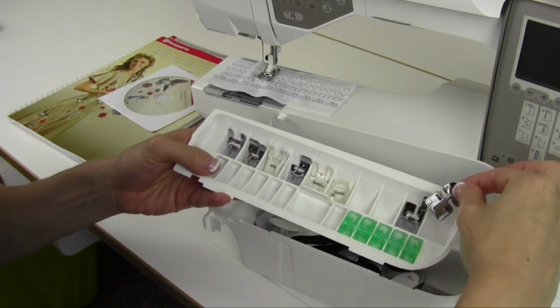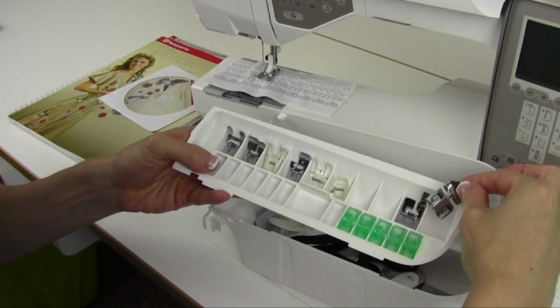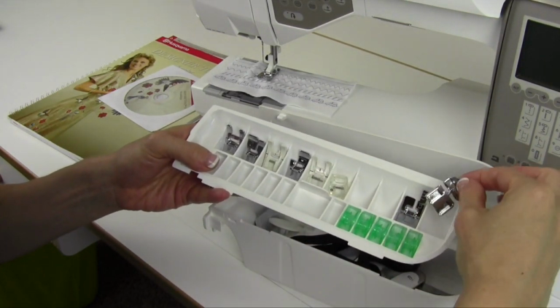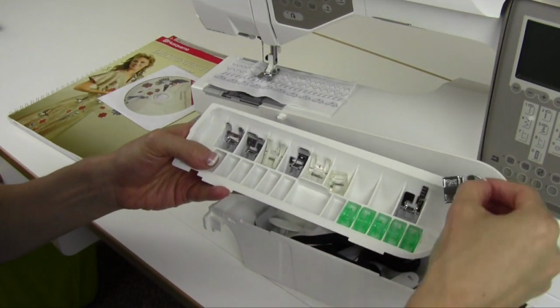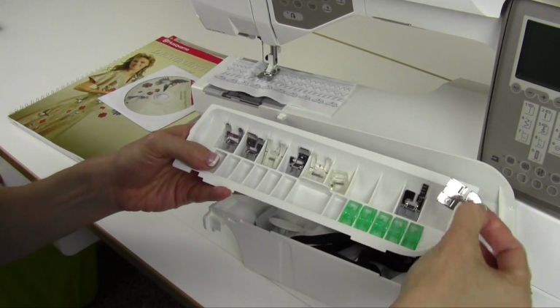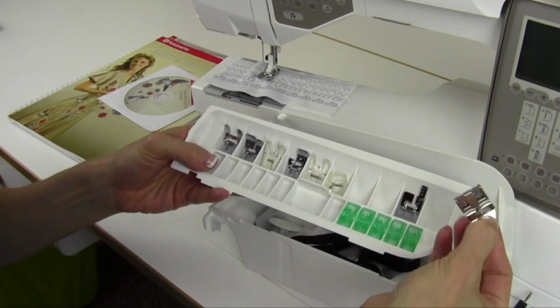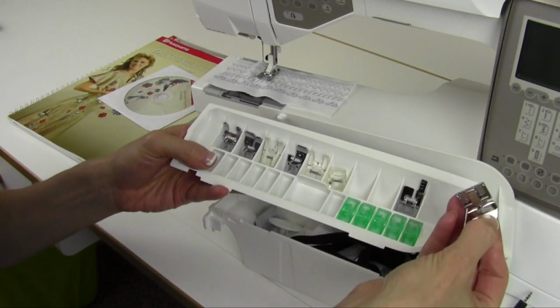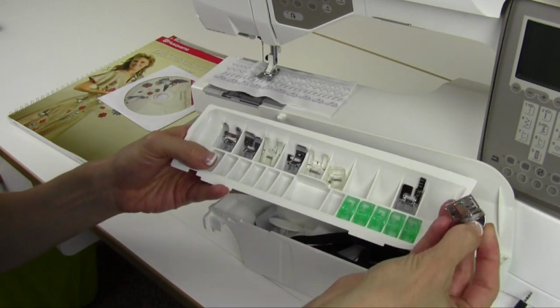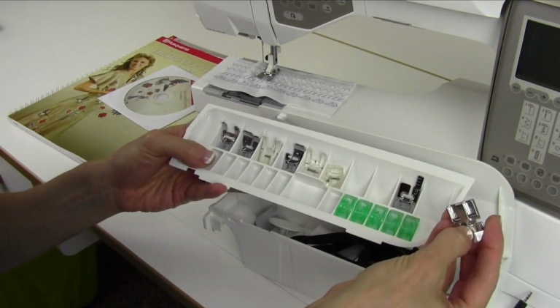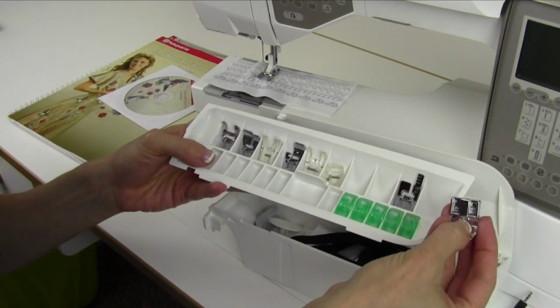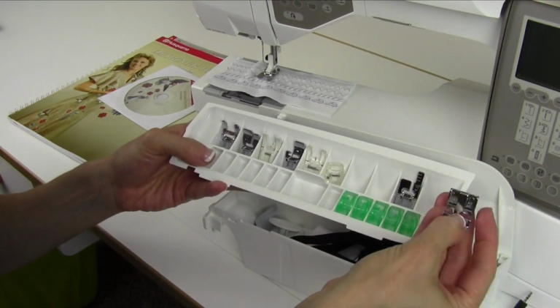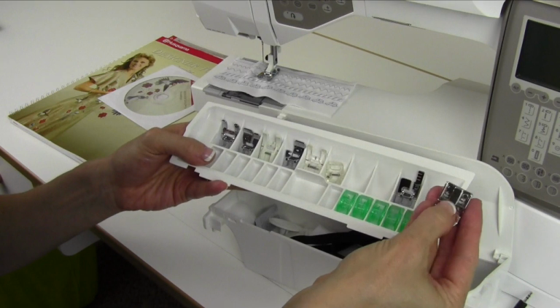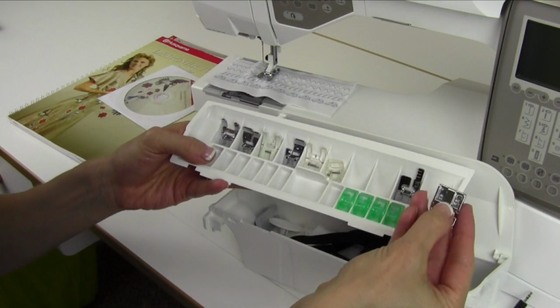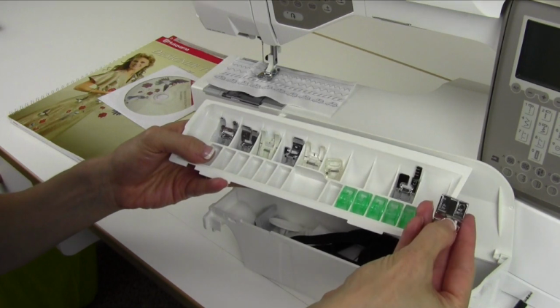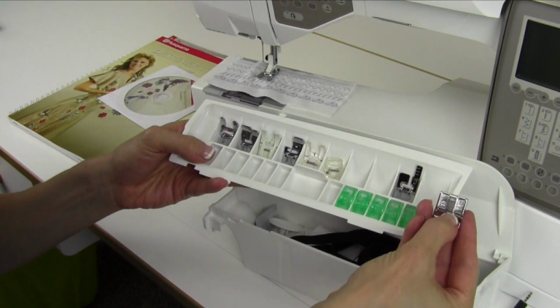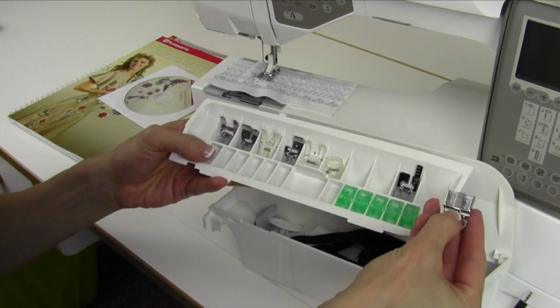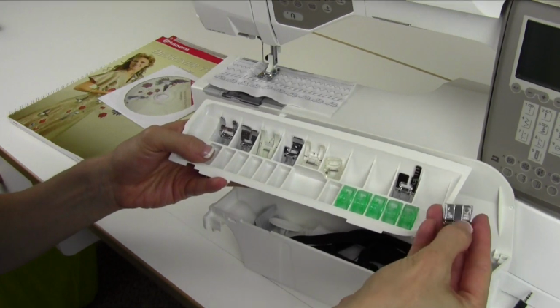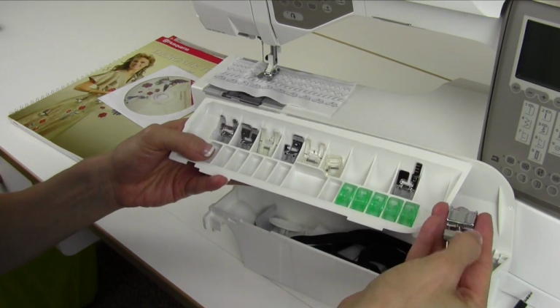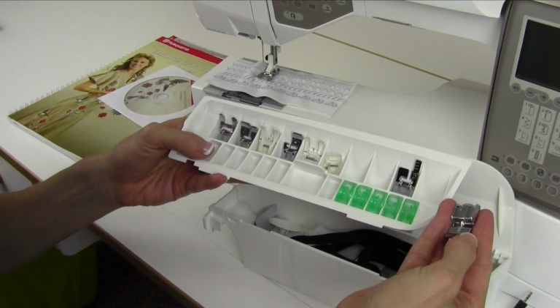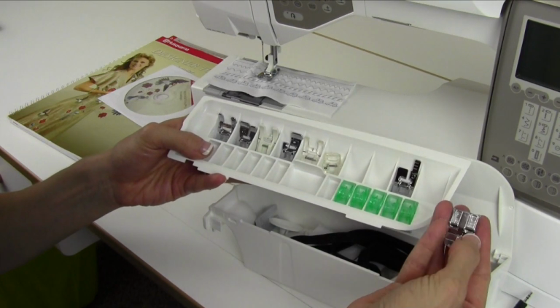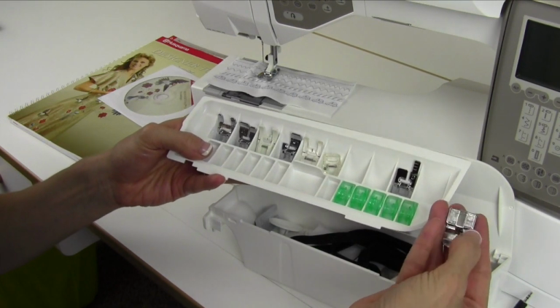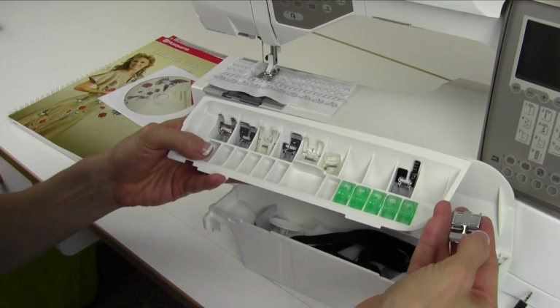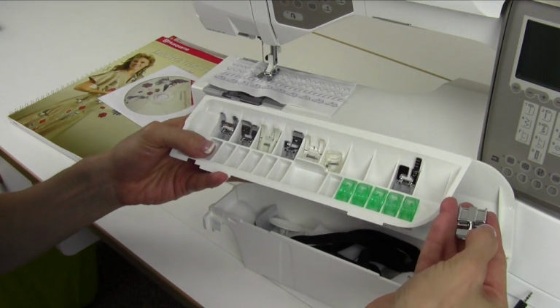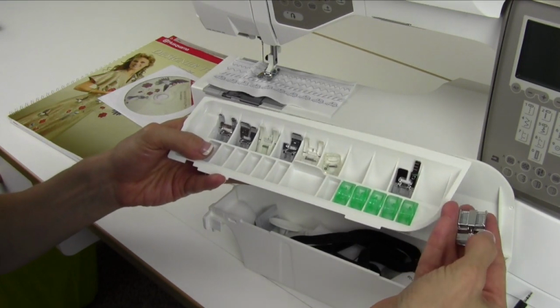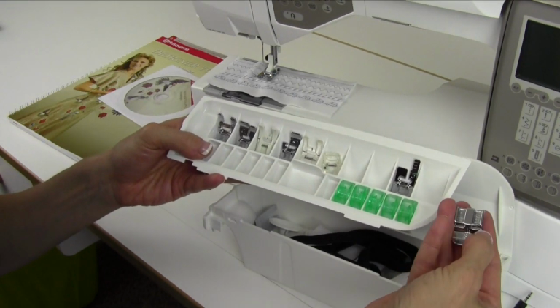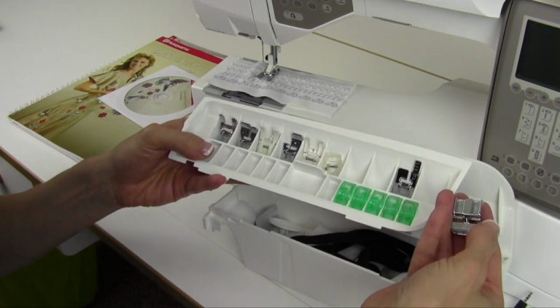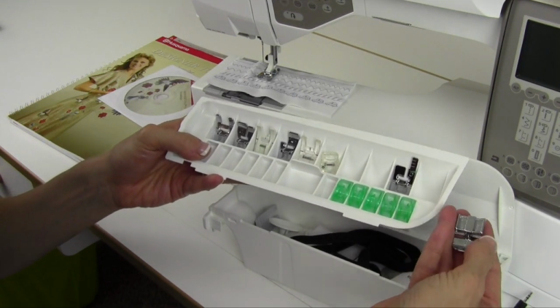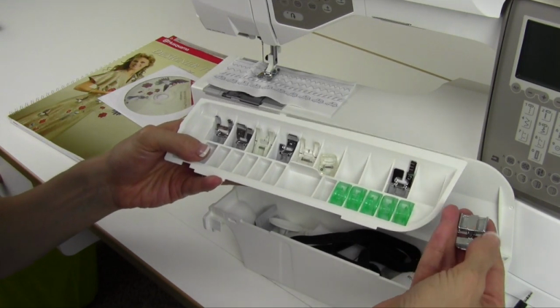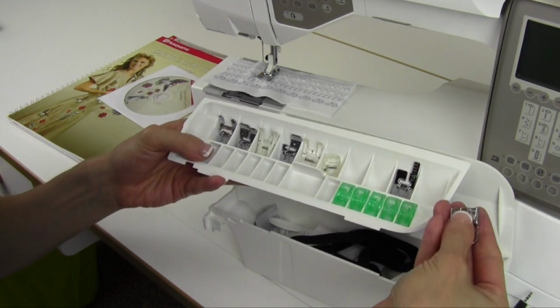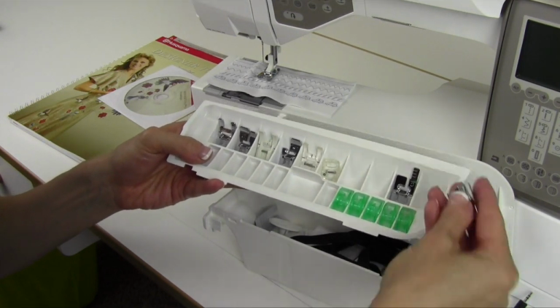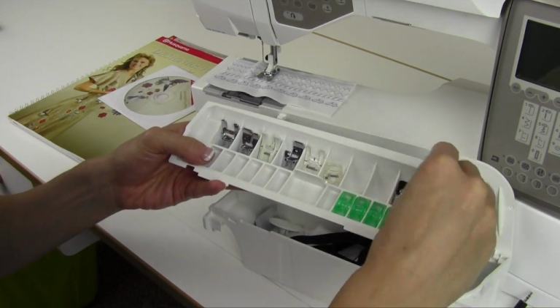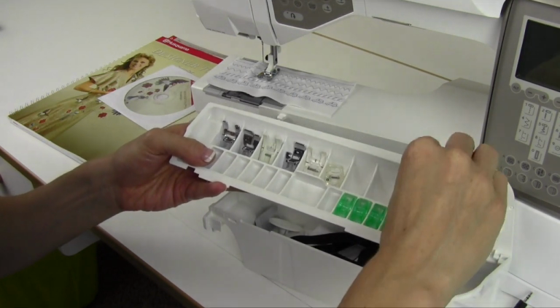Foot E is your zipper foot. It's nice and big because it has two sides — you attach it either on the left or the right.